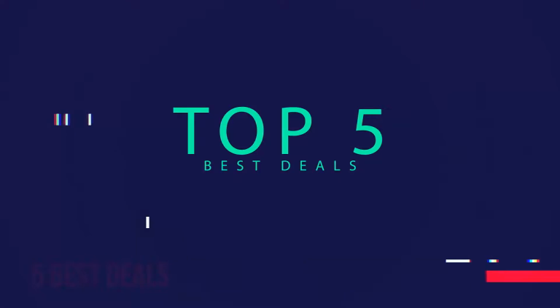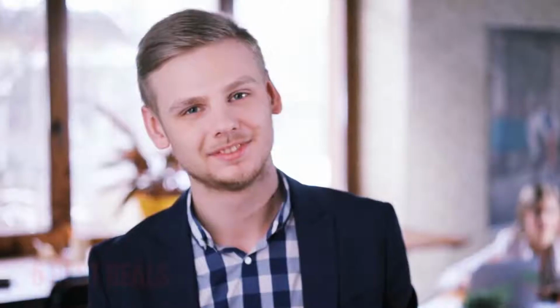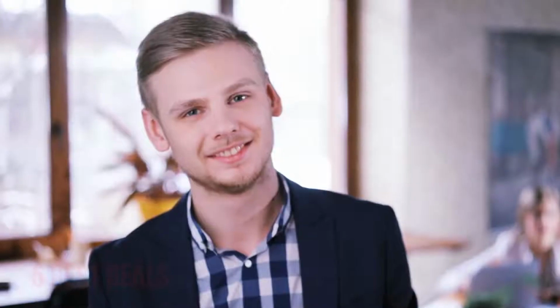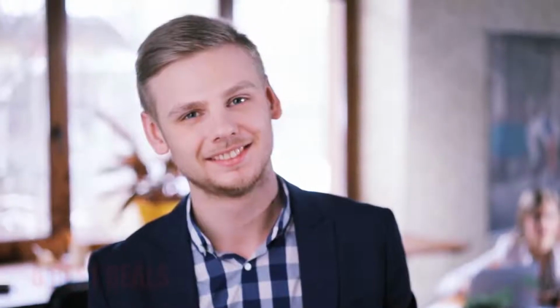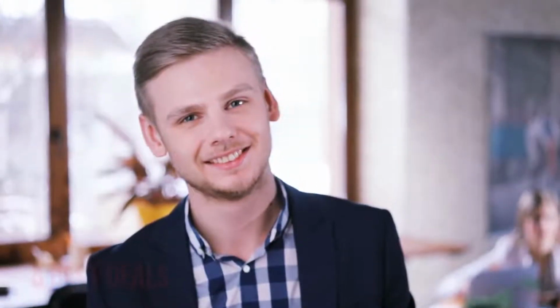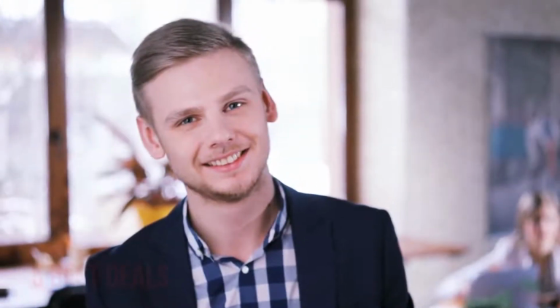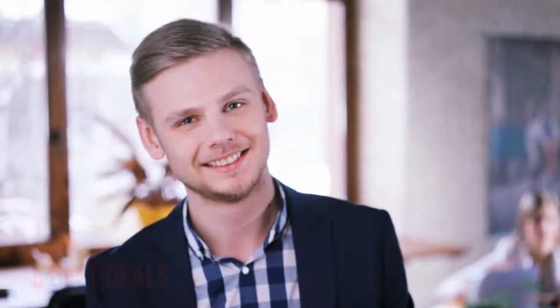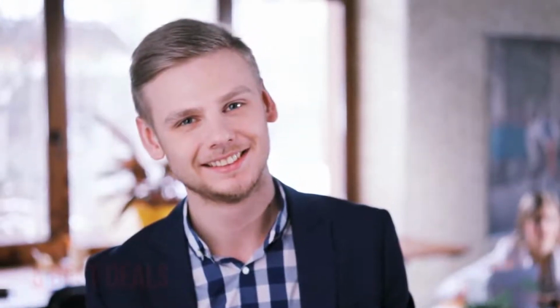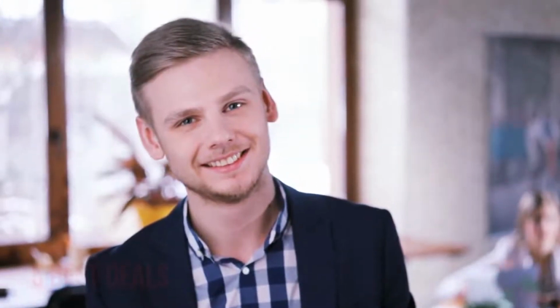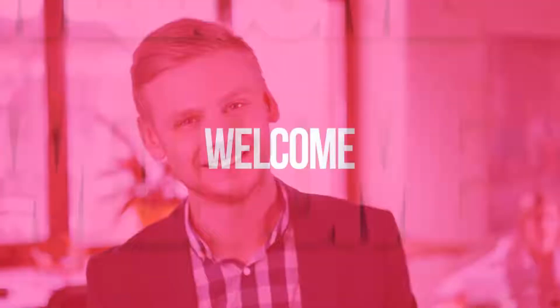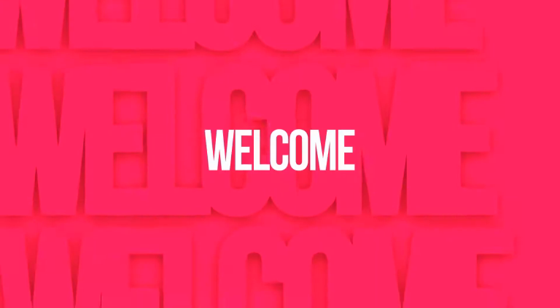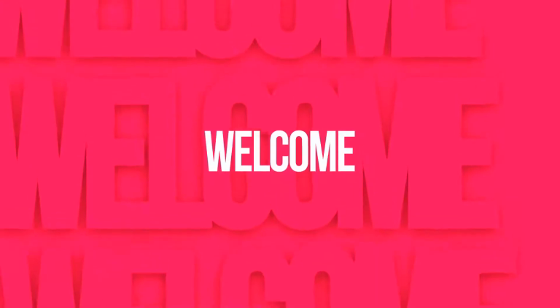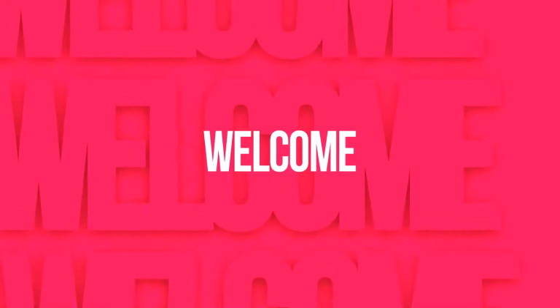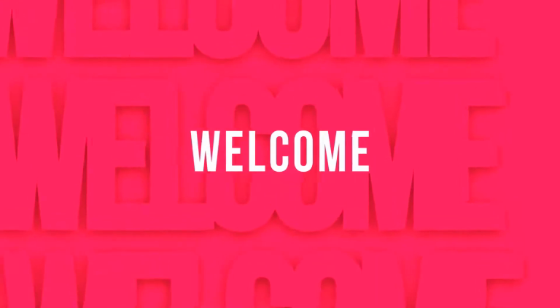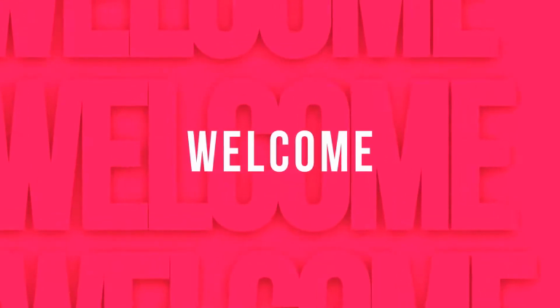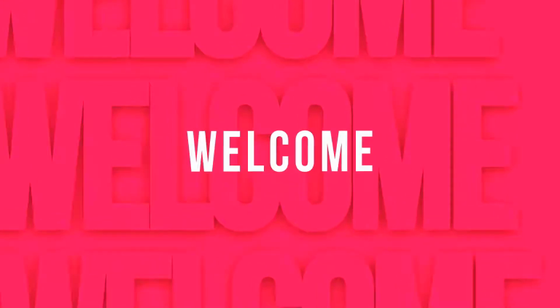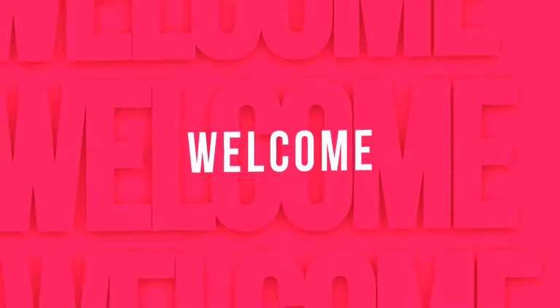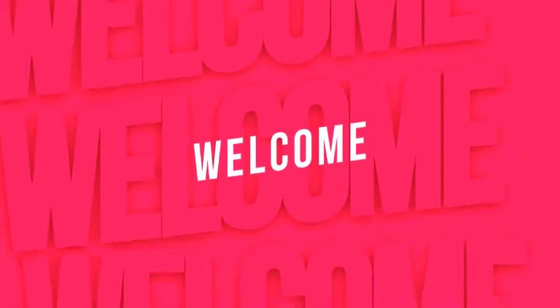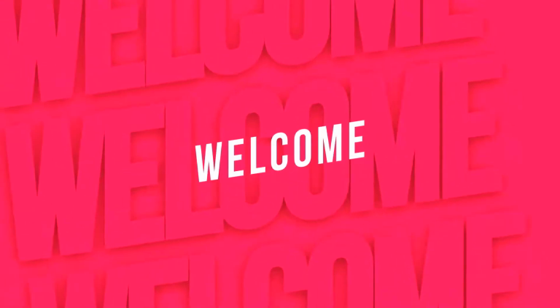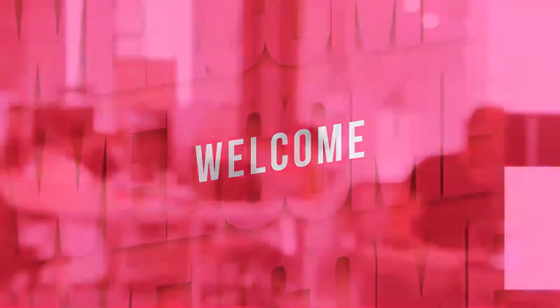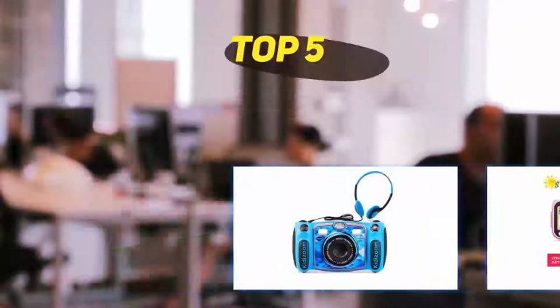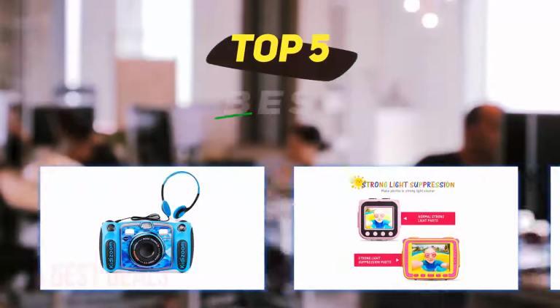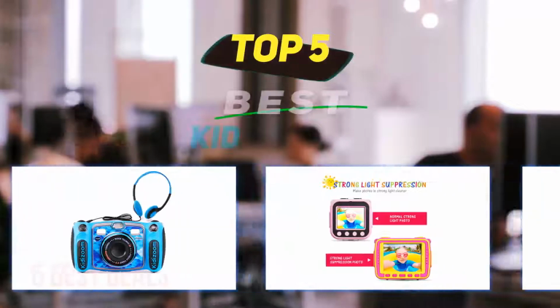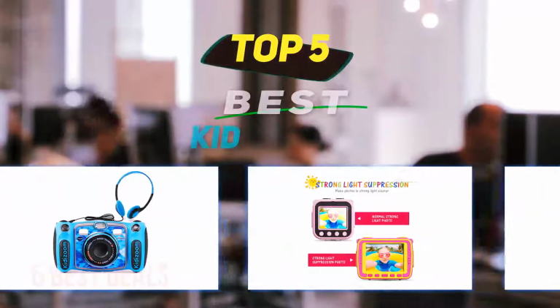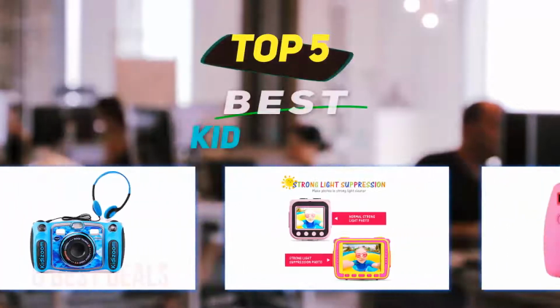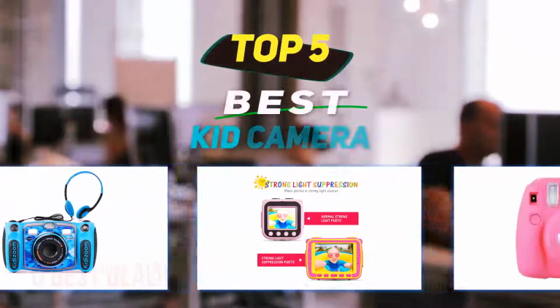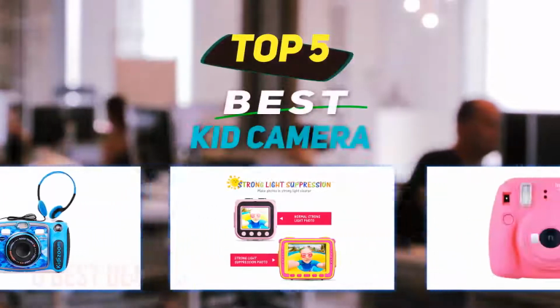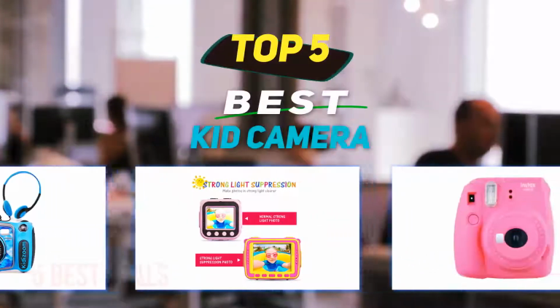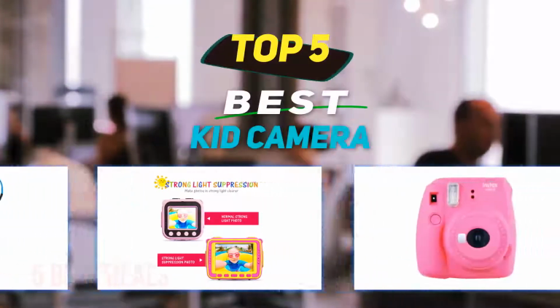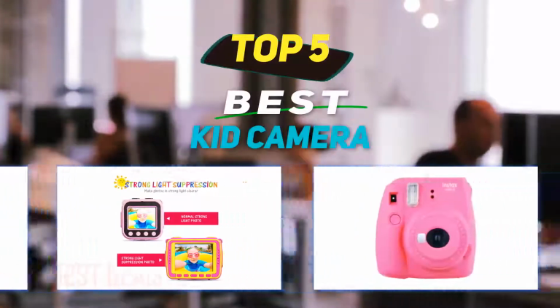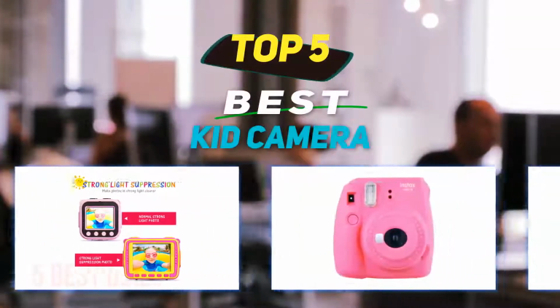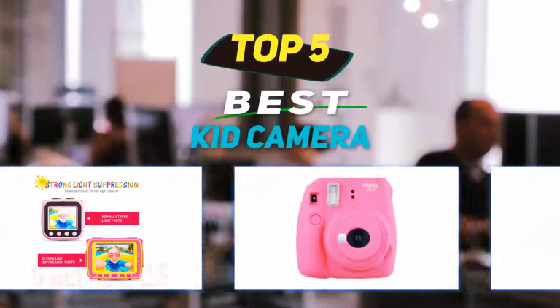Hey guys, welcome back to my channel. In this video, I'm going to talk about the top 5 best kid cameras.